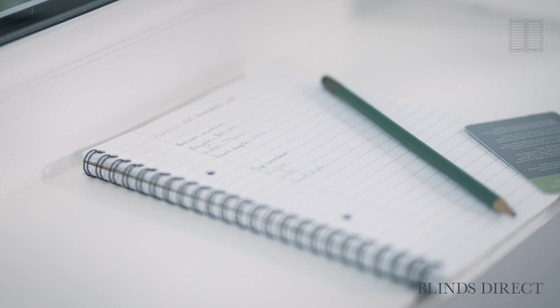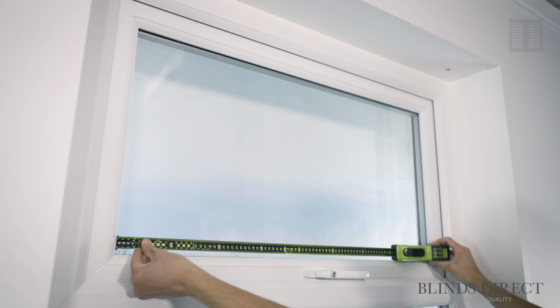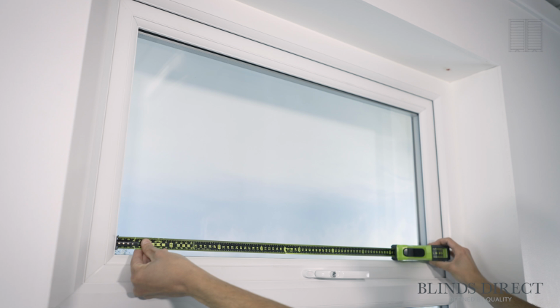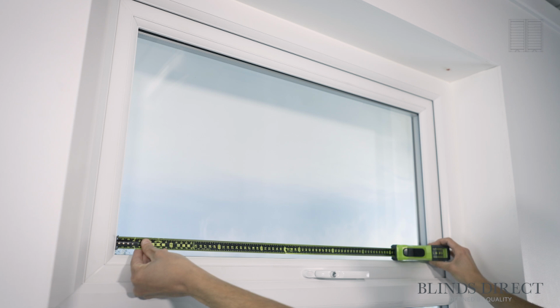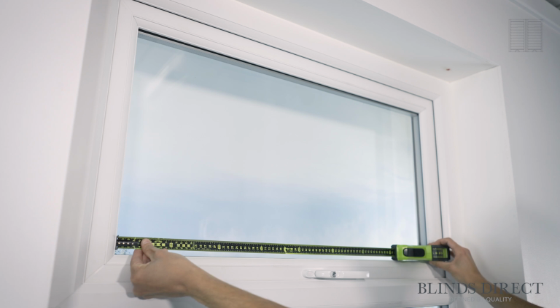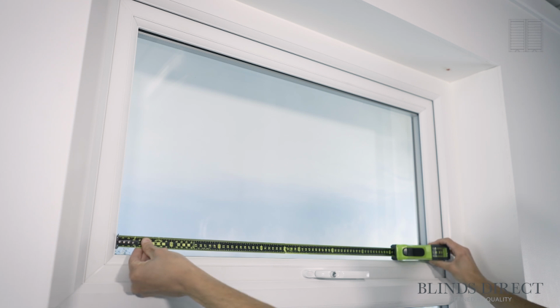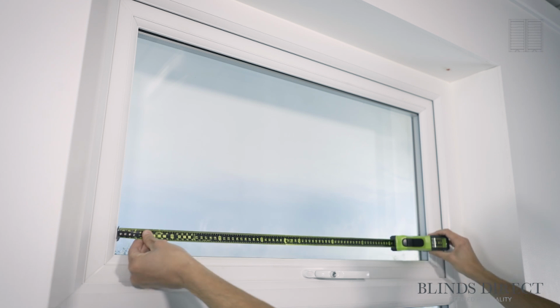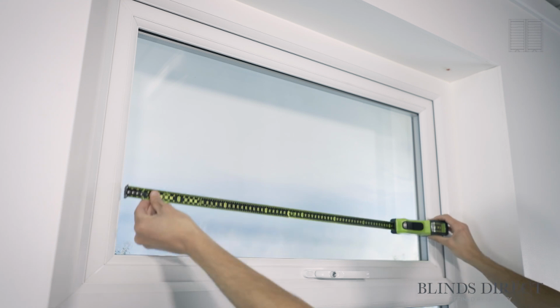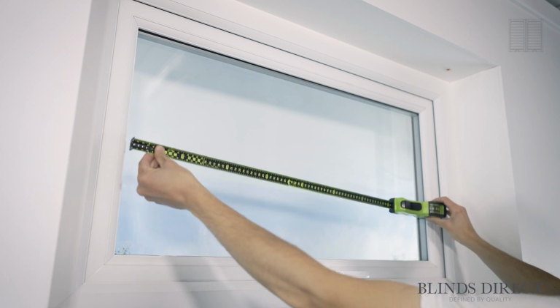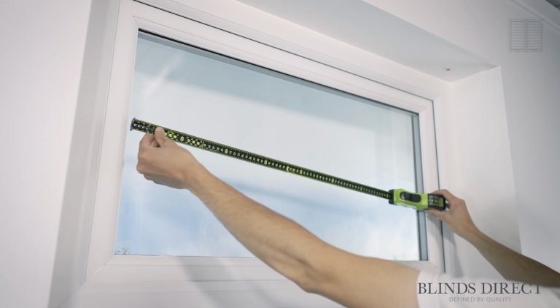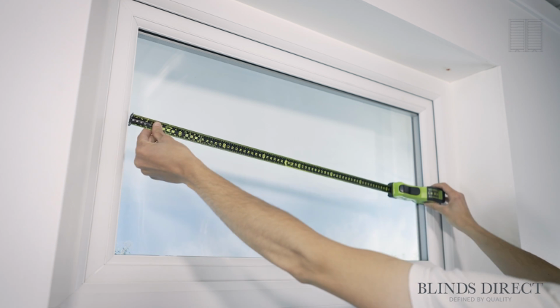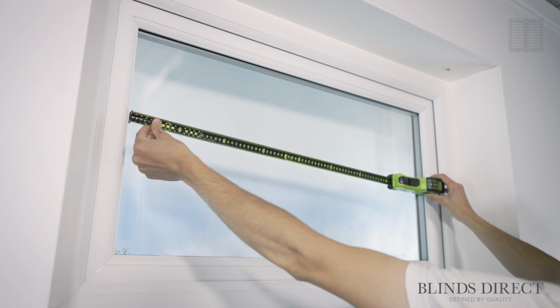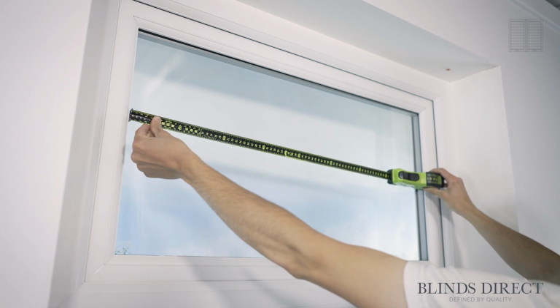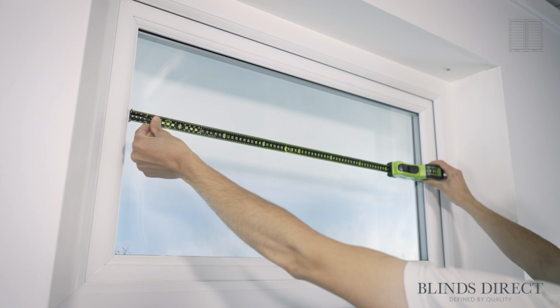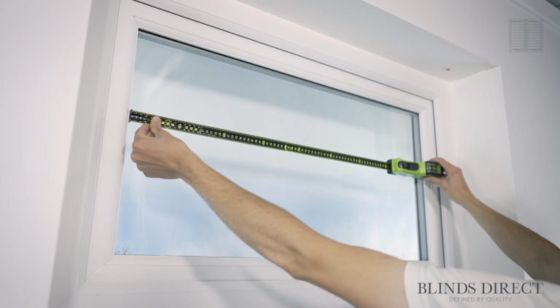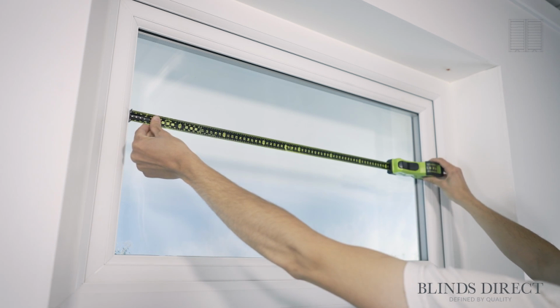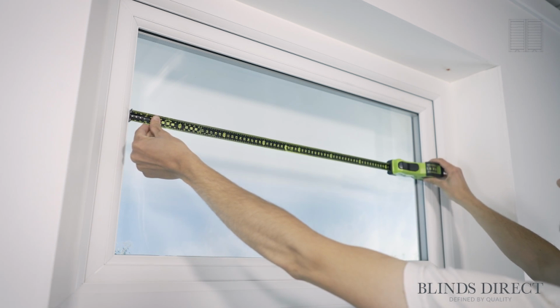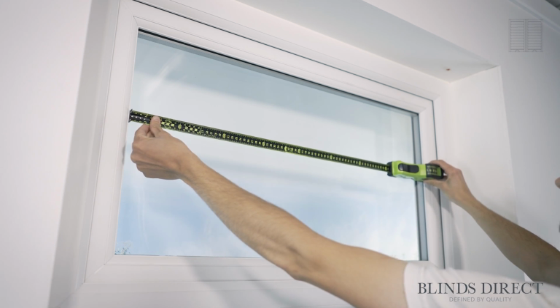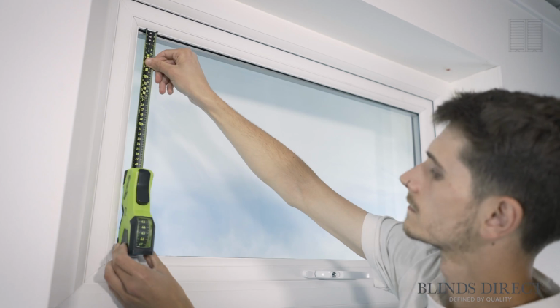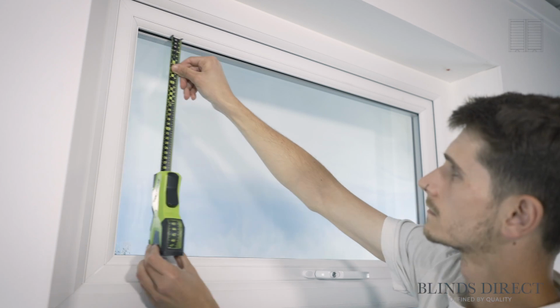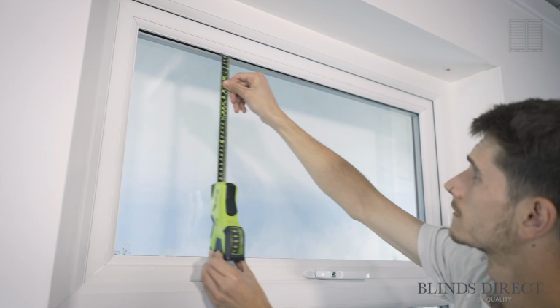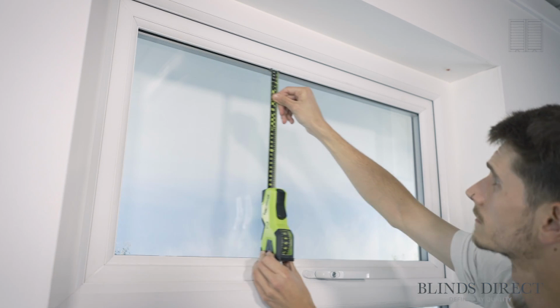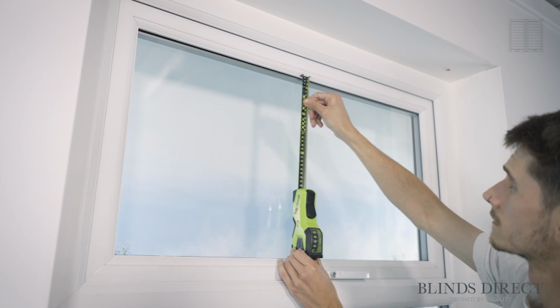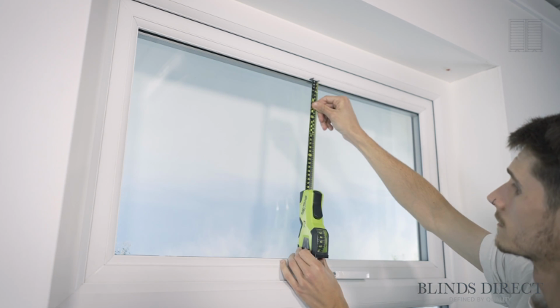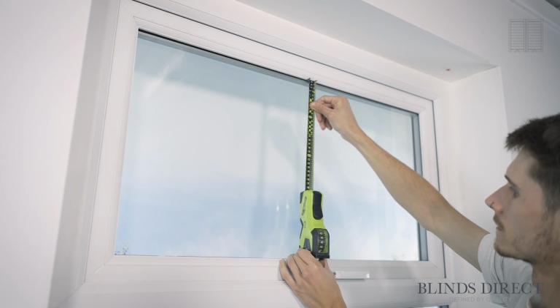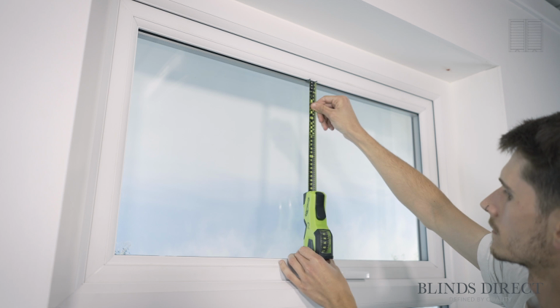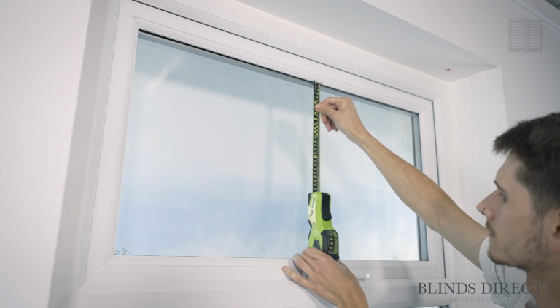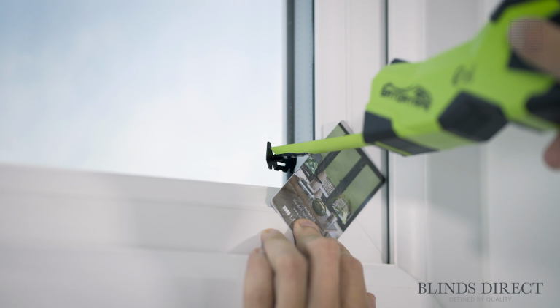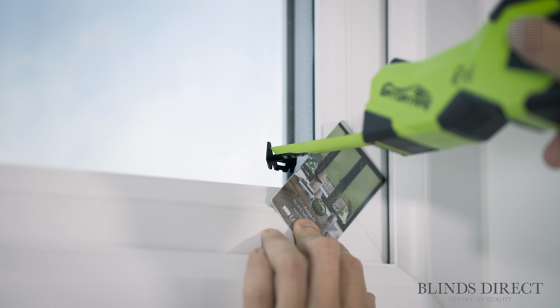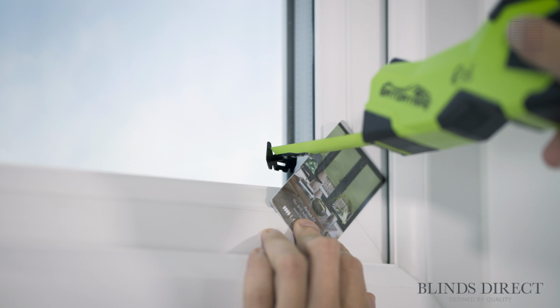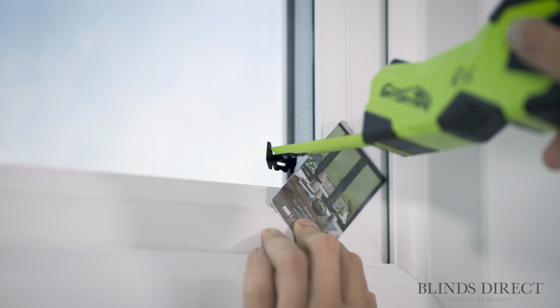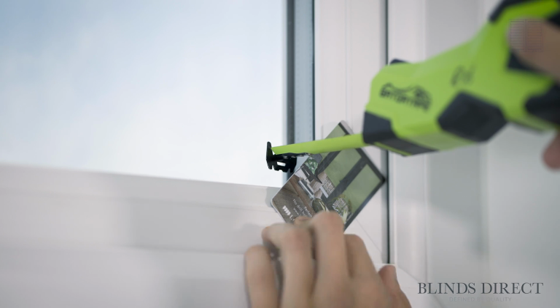Now we can do the same for the top window. Take a note of the largest width, the largest height, and the bead depth.